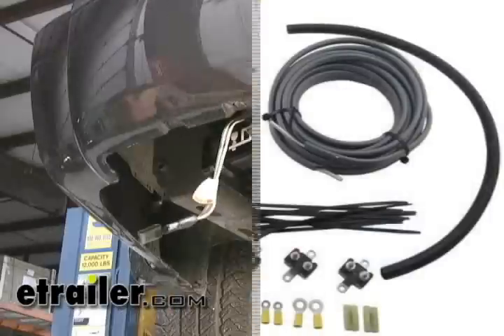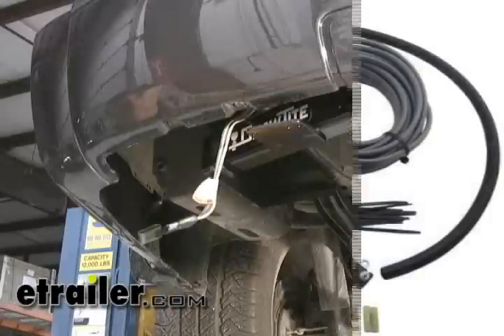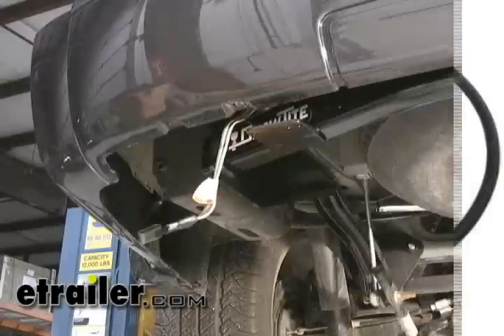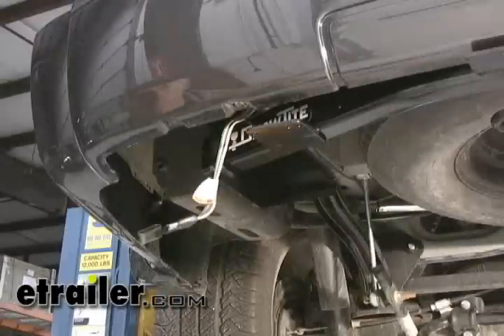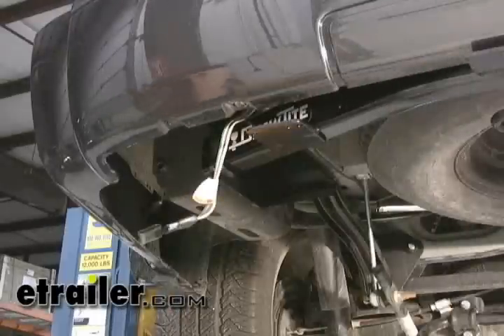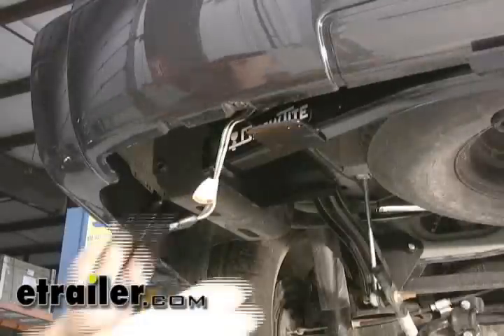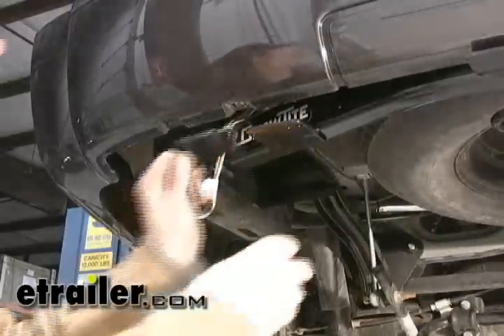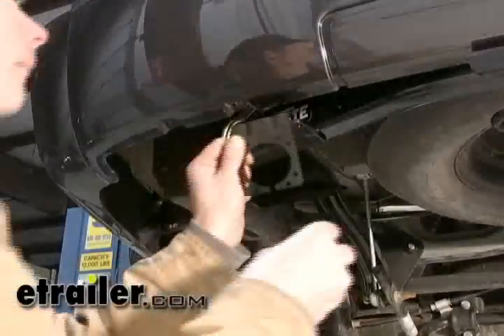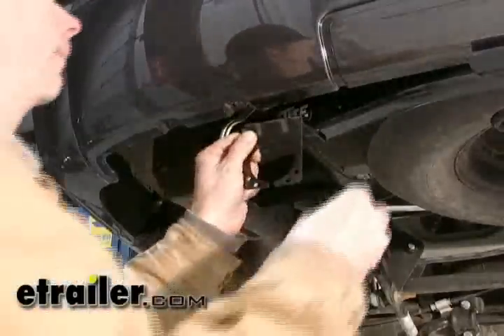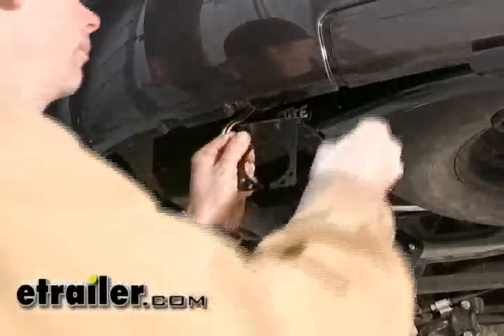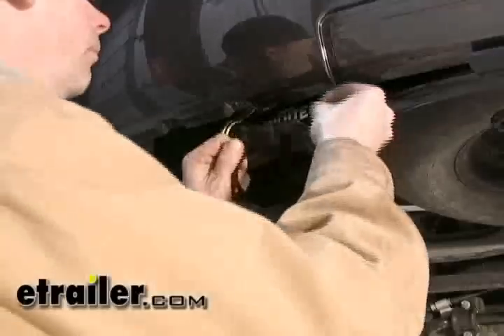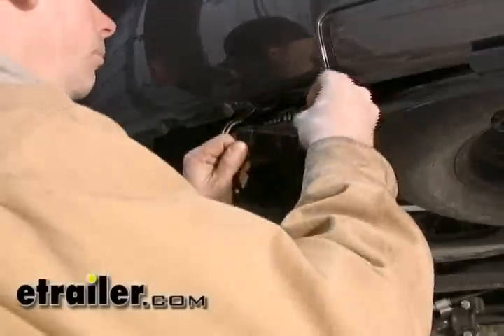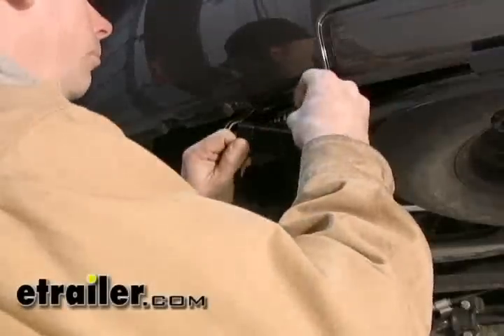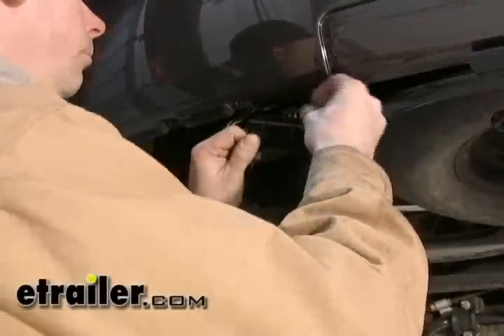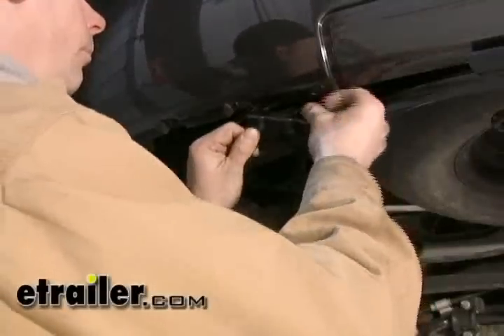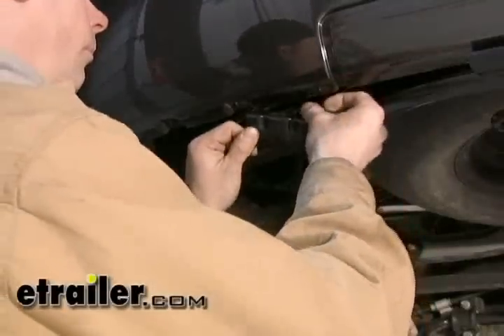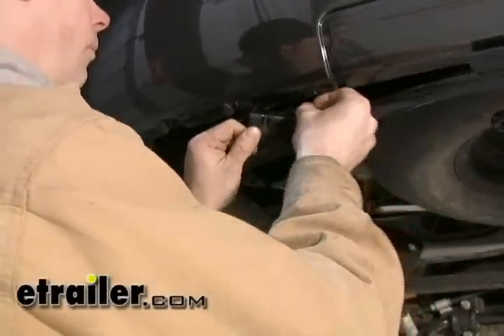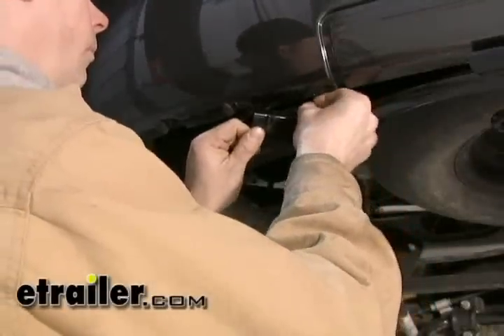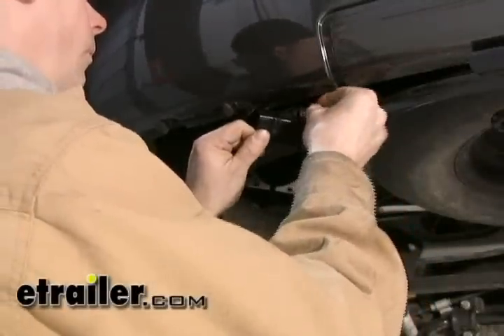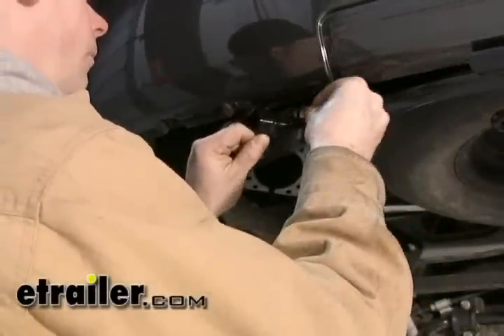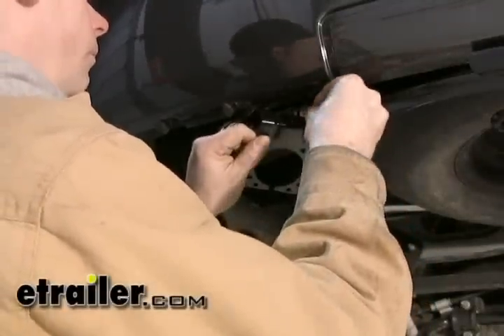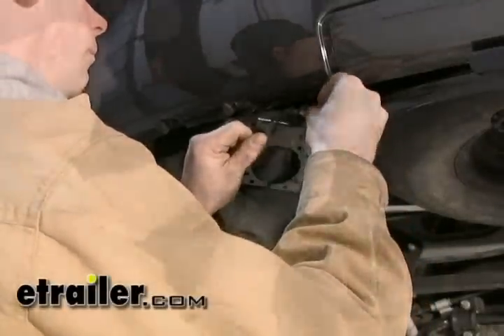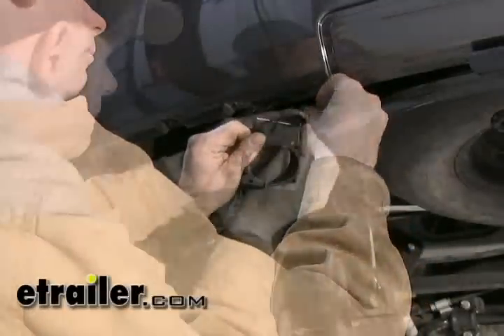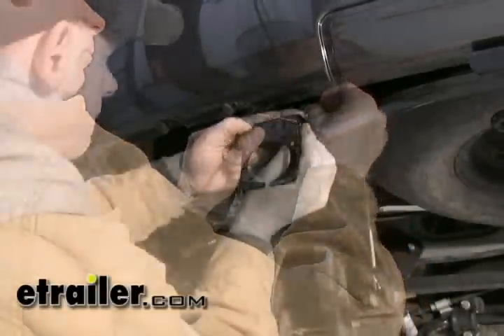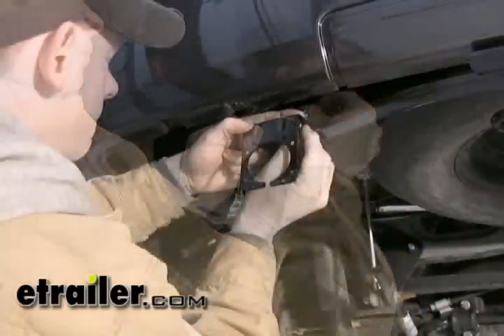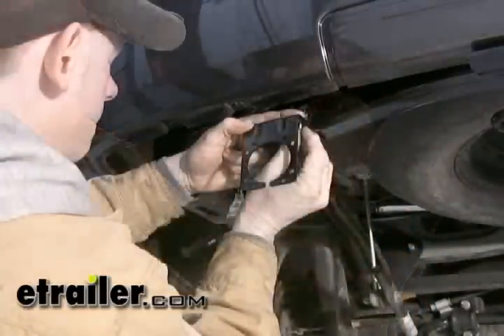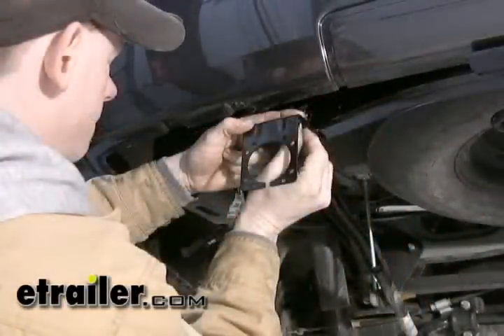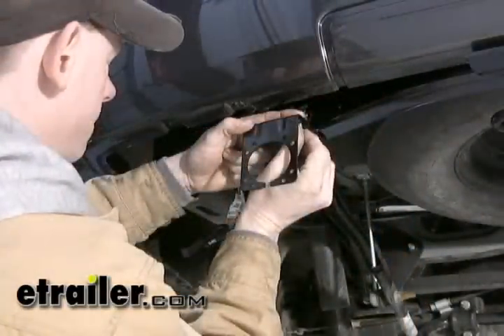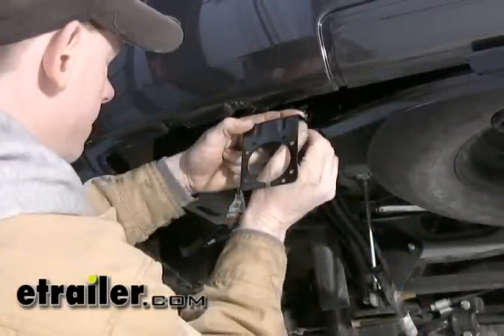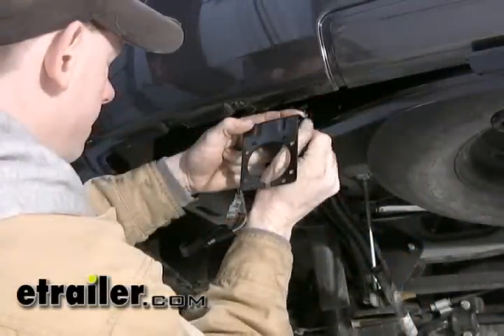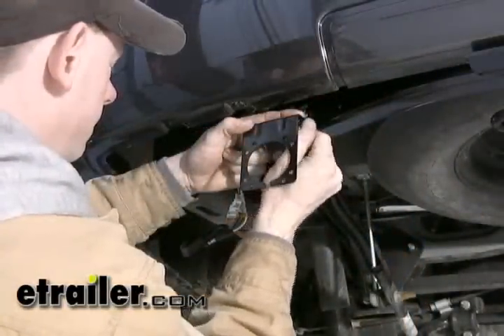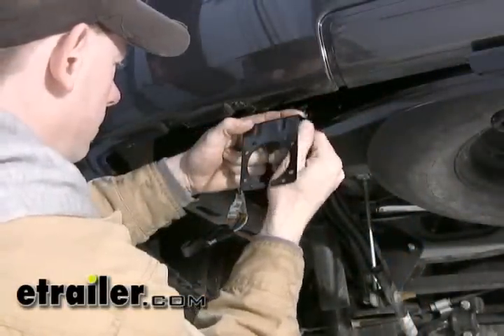First thing we're going to do is take the bracket from the ETBC7 kit and we're going to install that onto the bracket that's on the hitch.